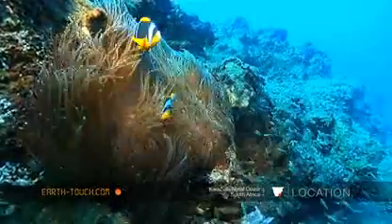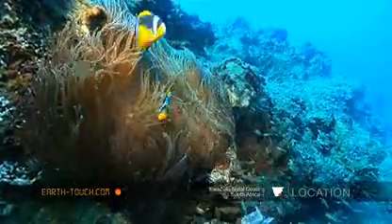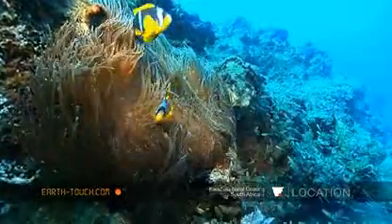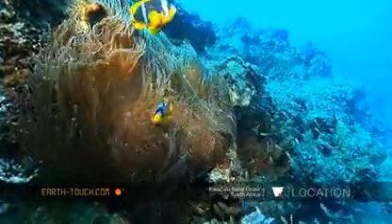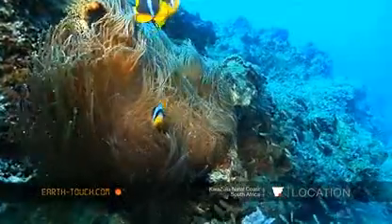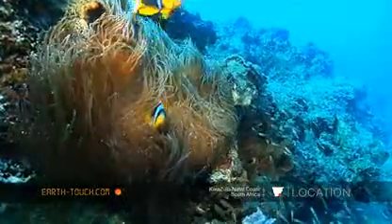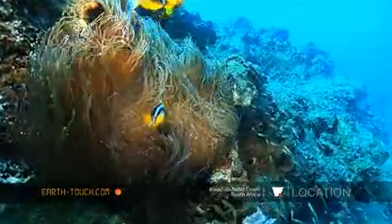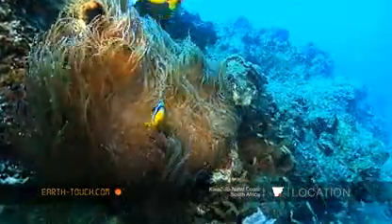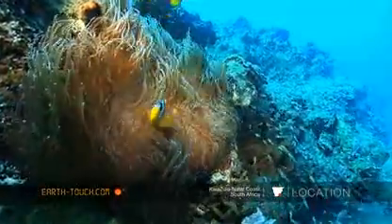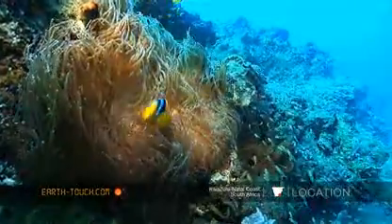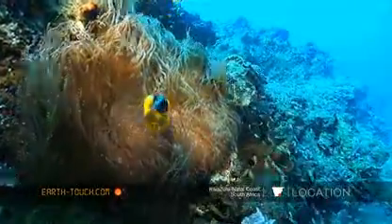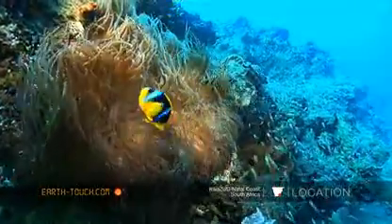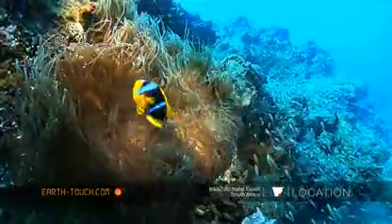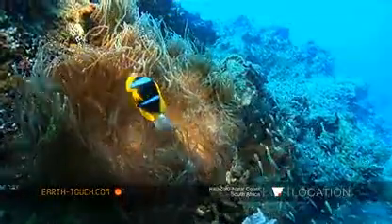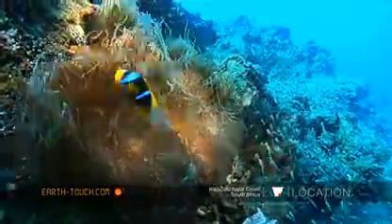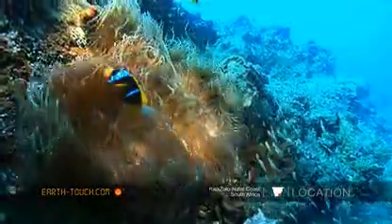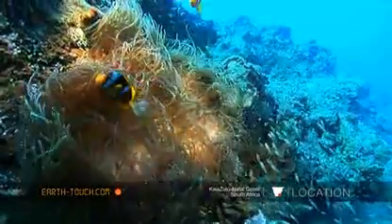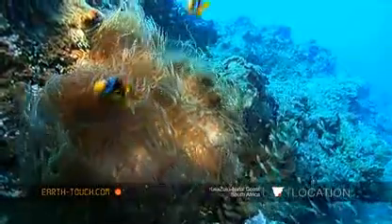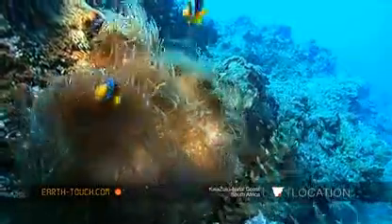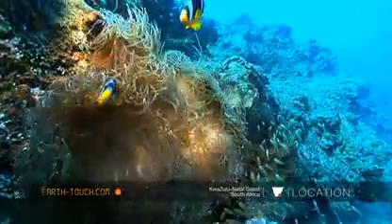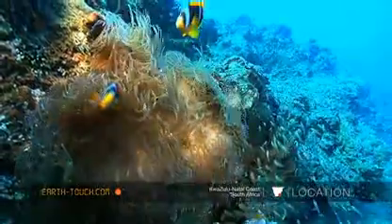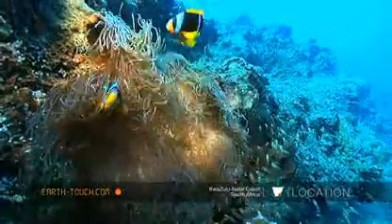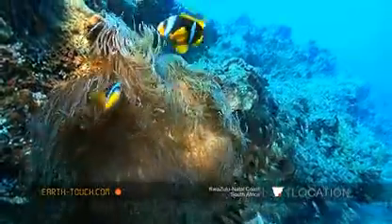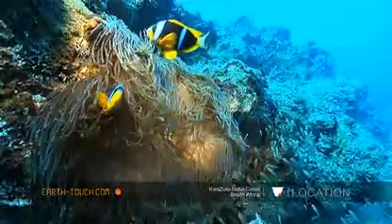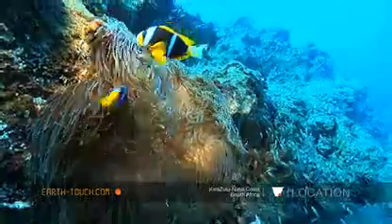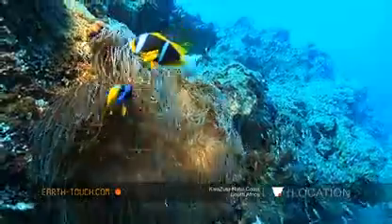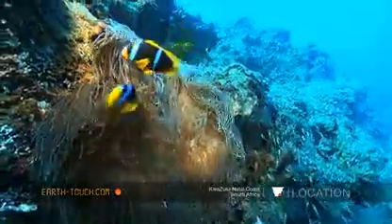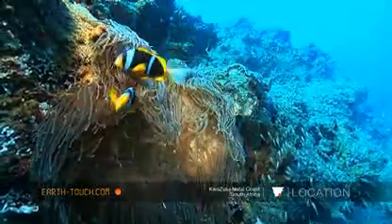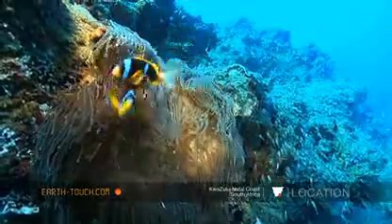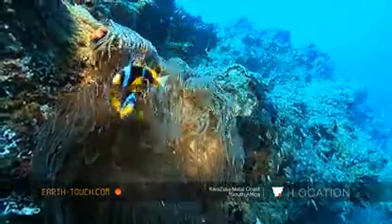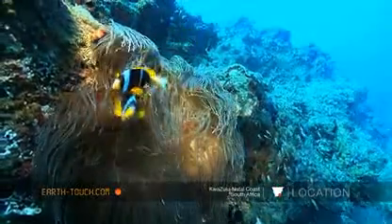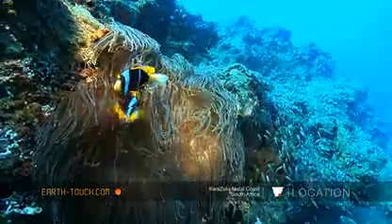A pair of two-bar clownfish here, with a very healthy looking anemone.